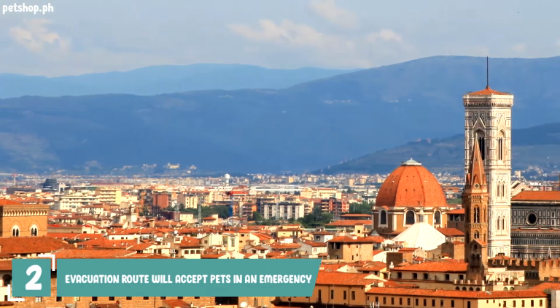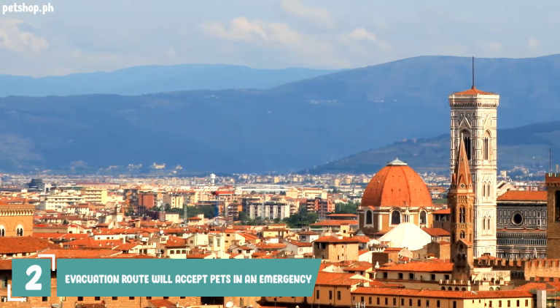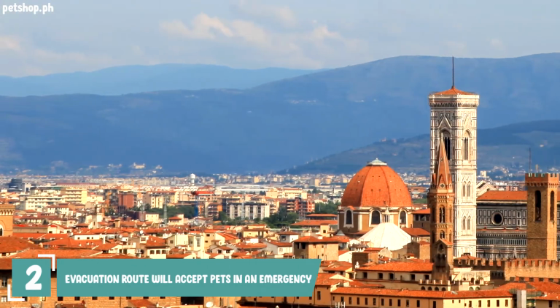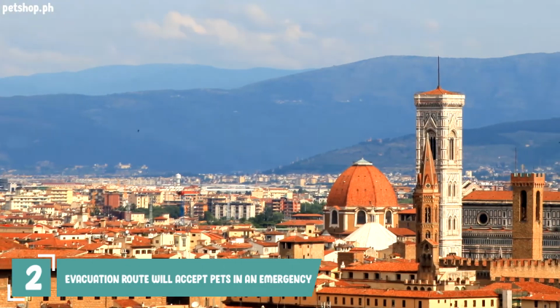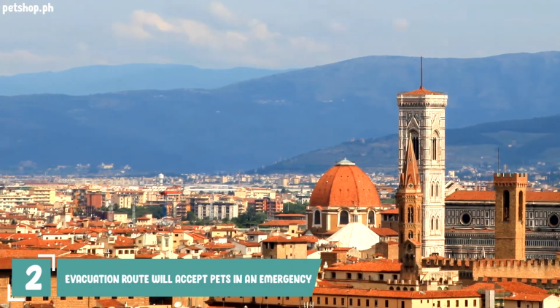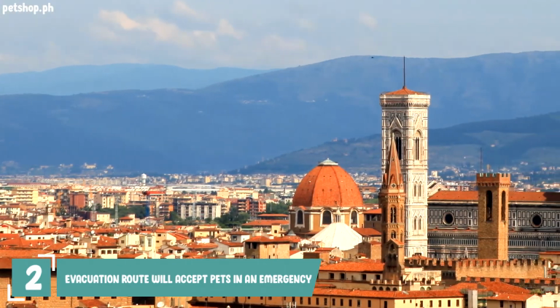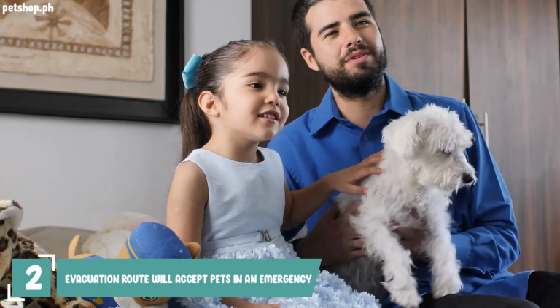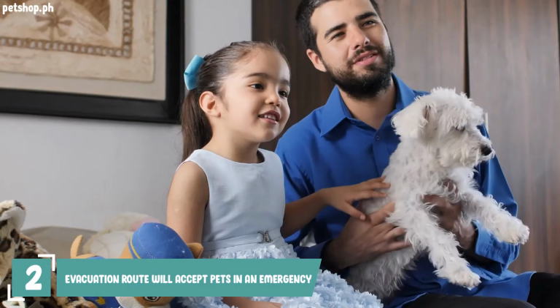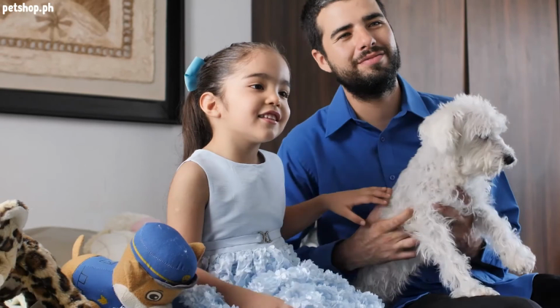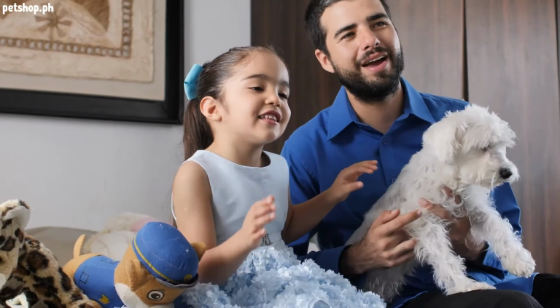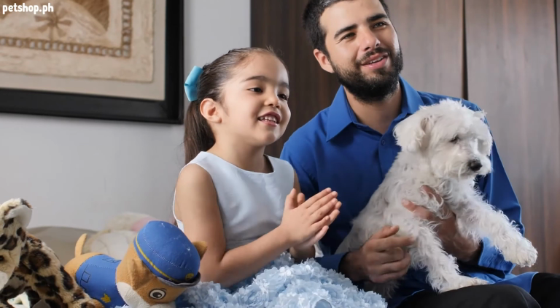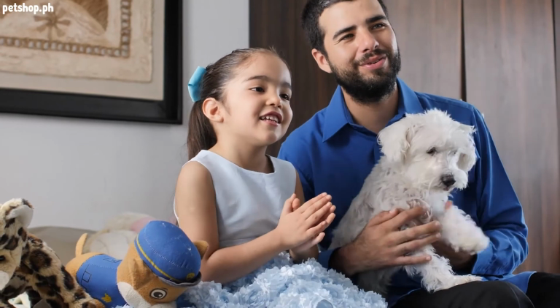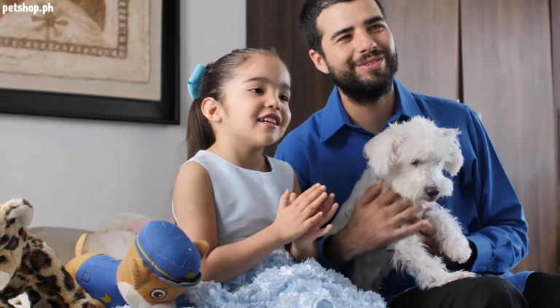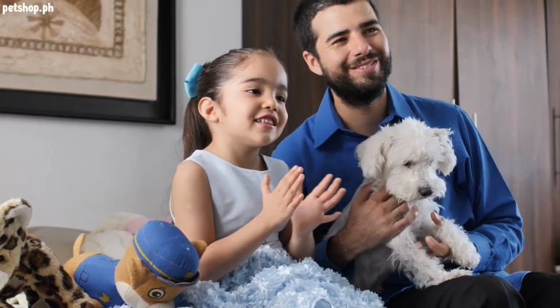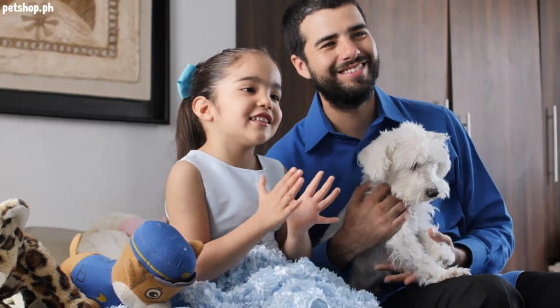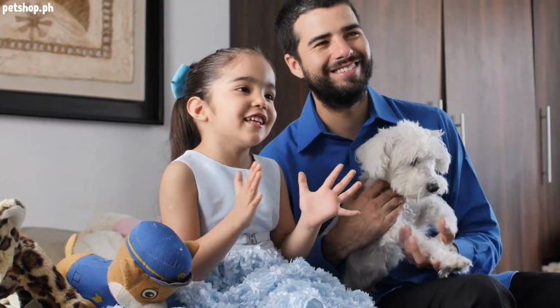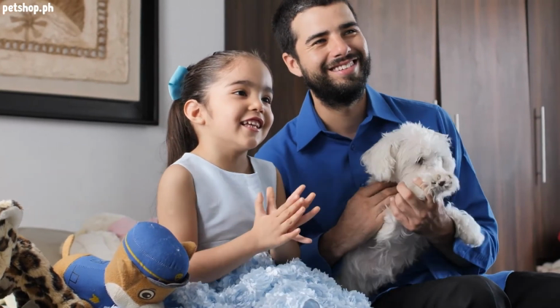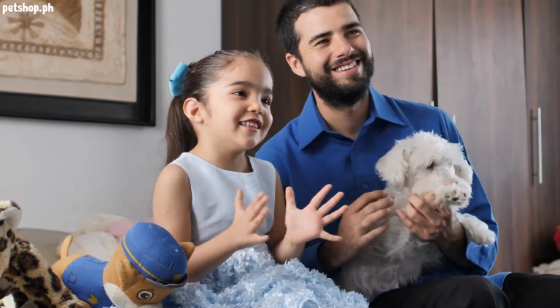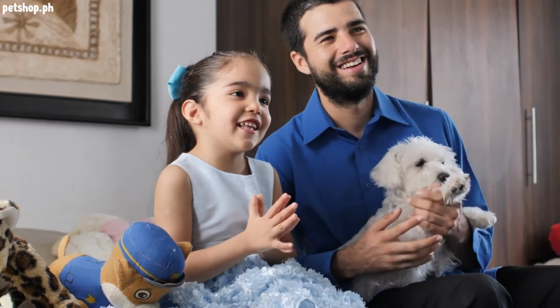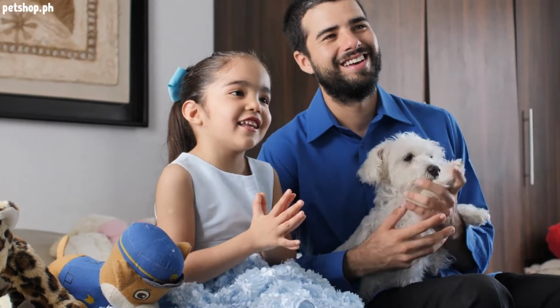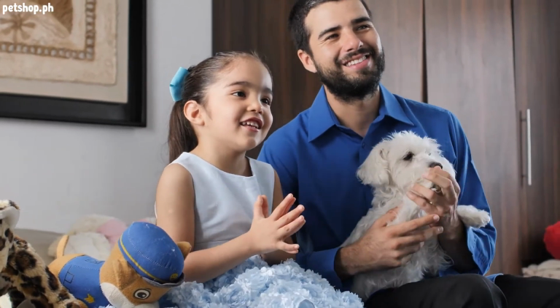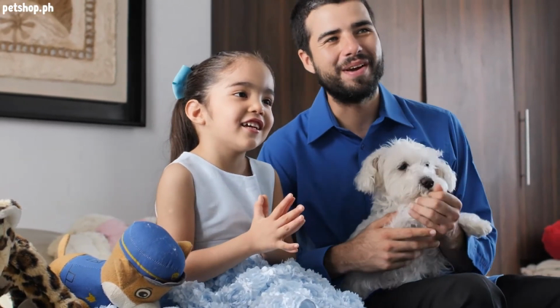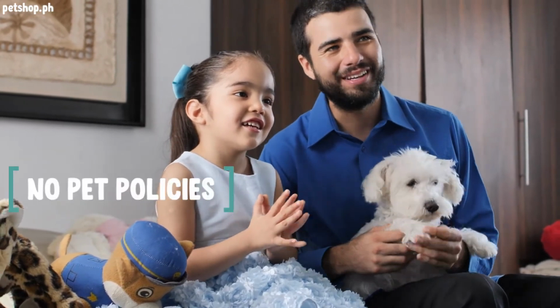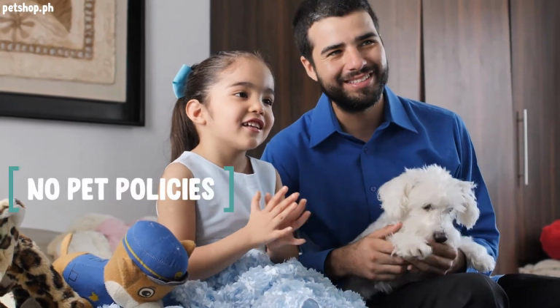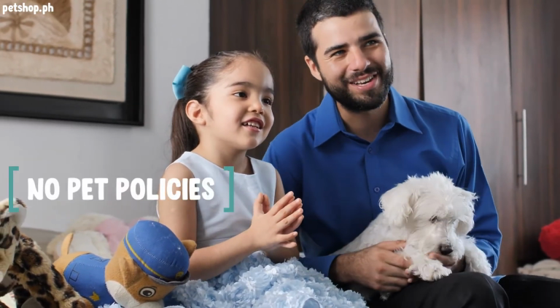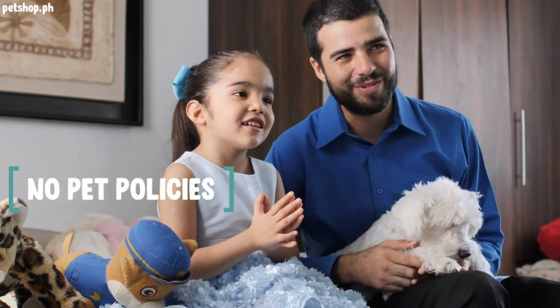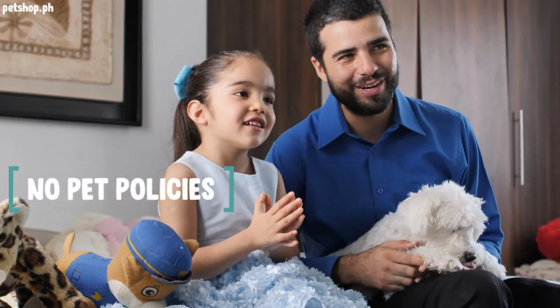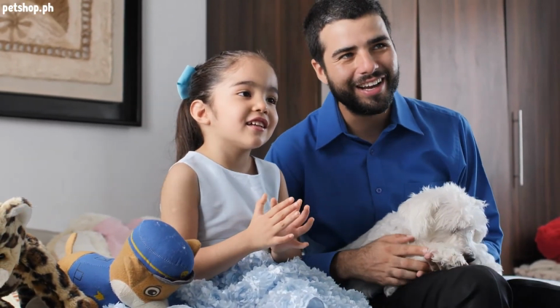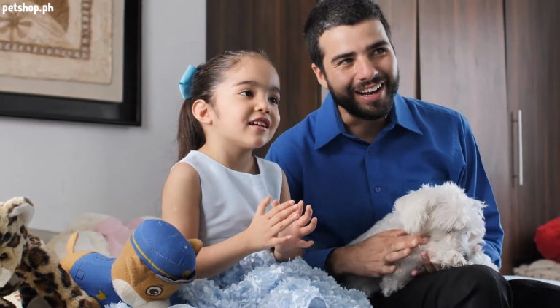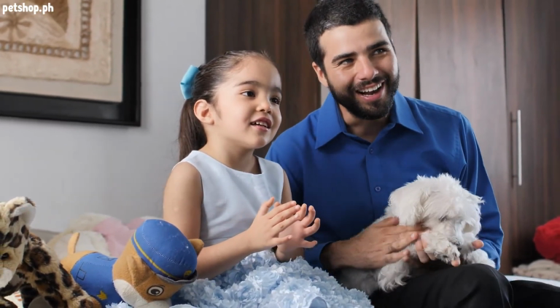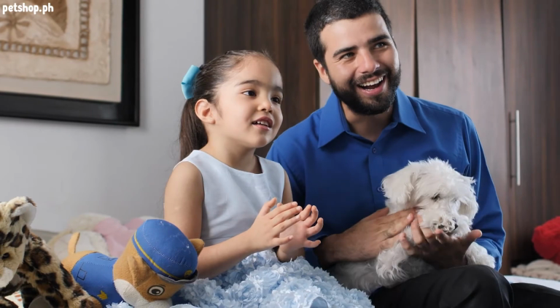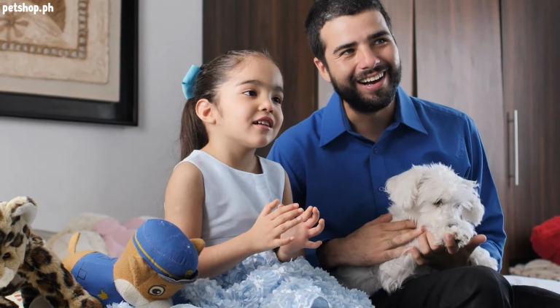Number two: know which hotels and motels along your evacuation route will accept pets in an emergency. Call ahead for reservations. If you know you may need to evacuate, ask if no-pet policies could be waived in an emergency.